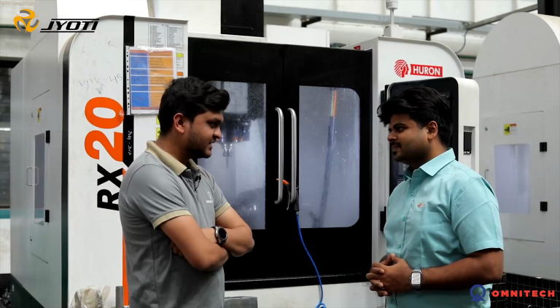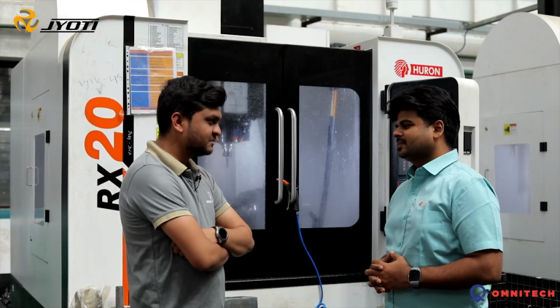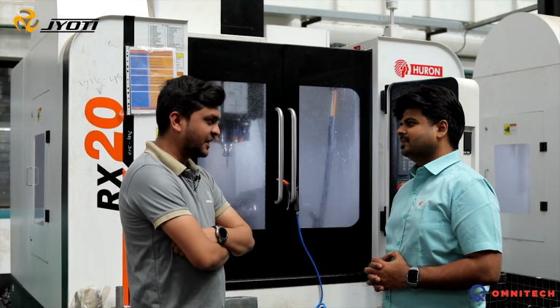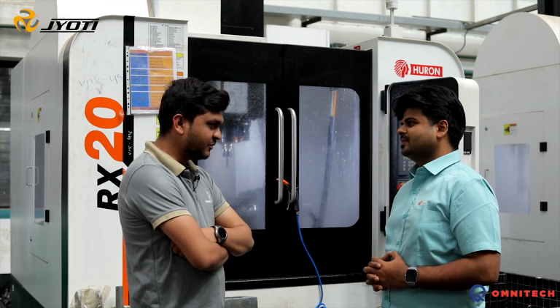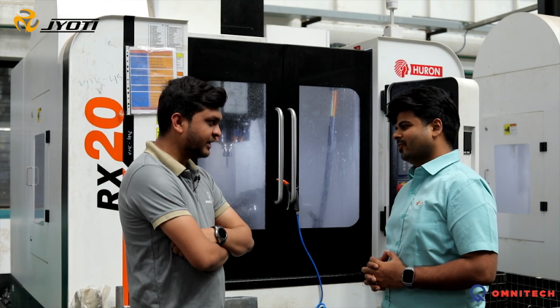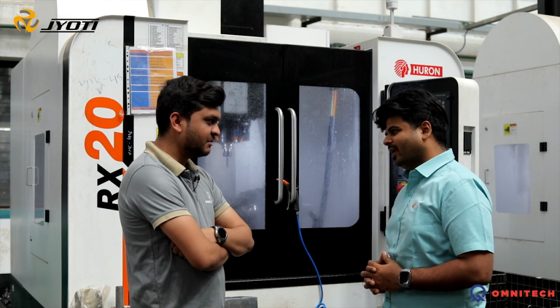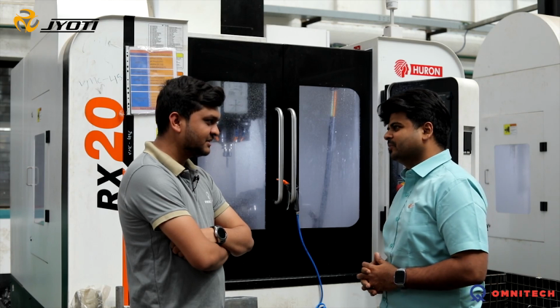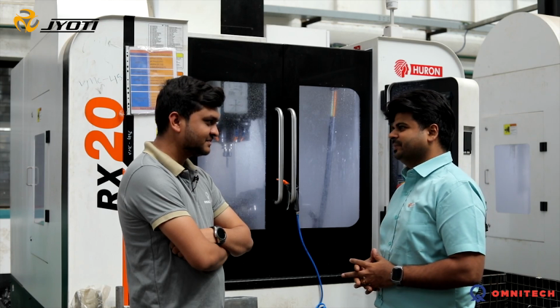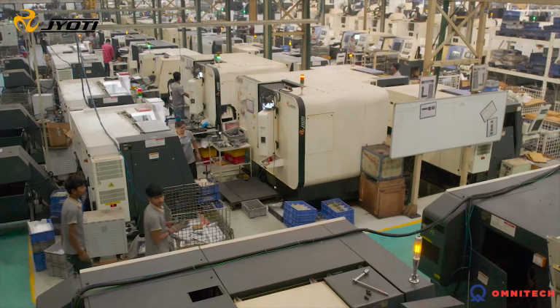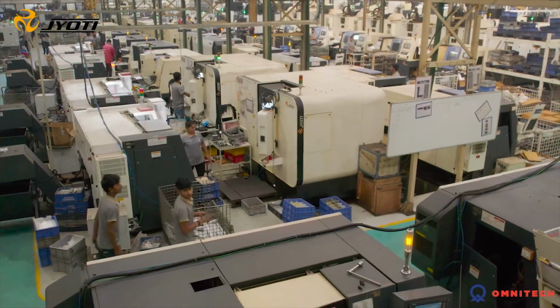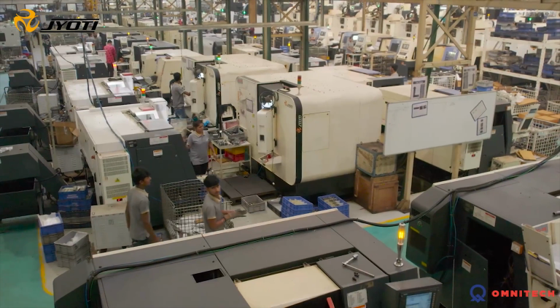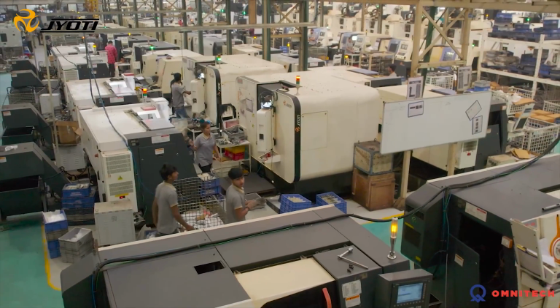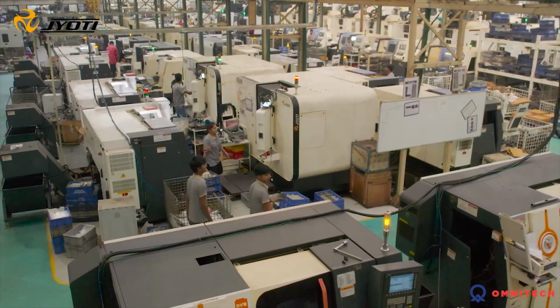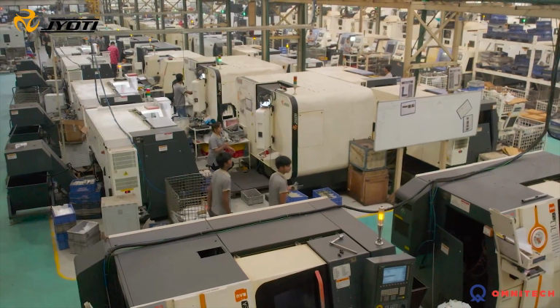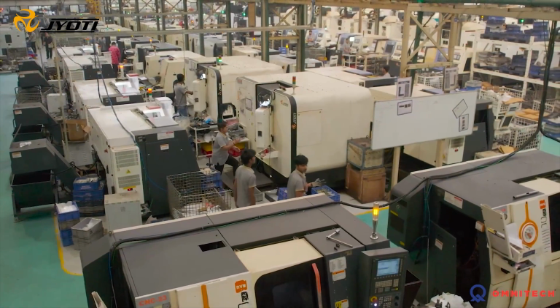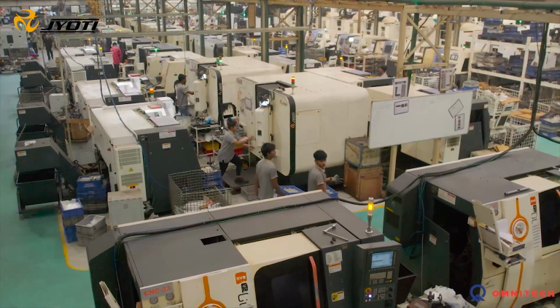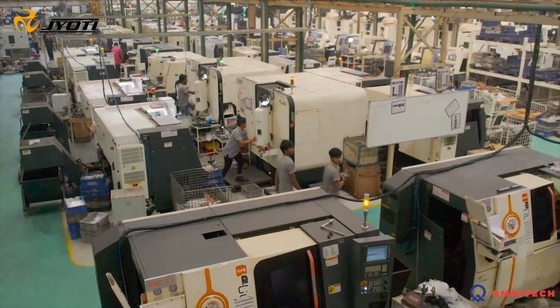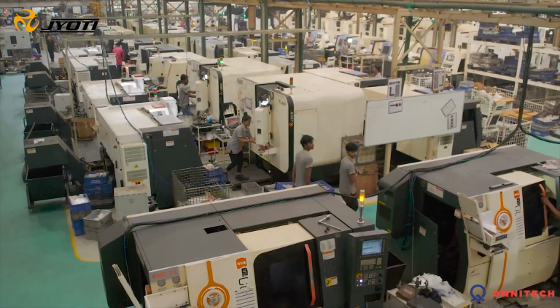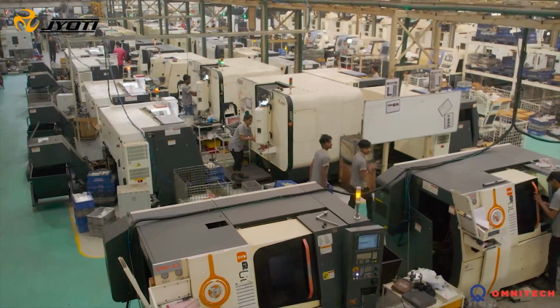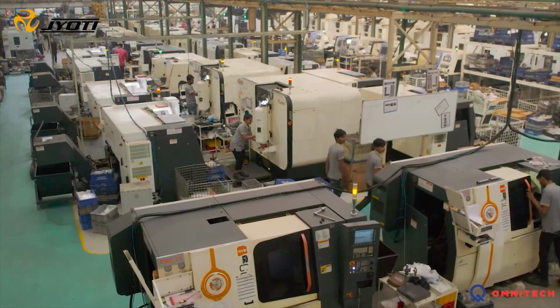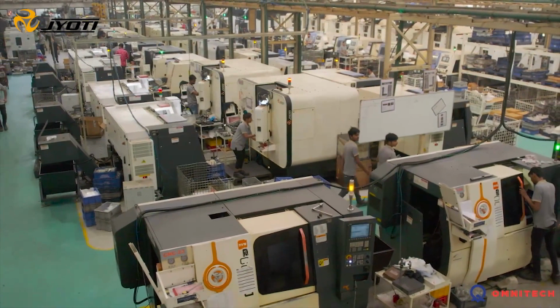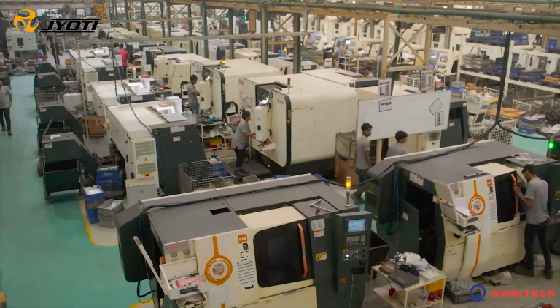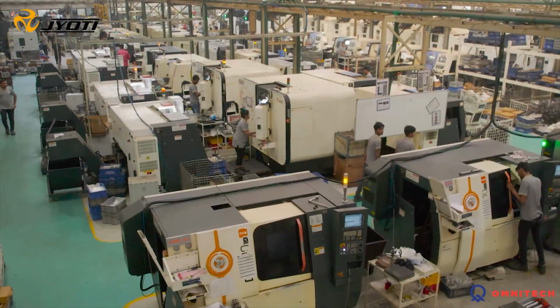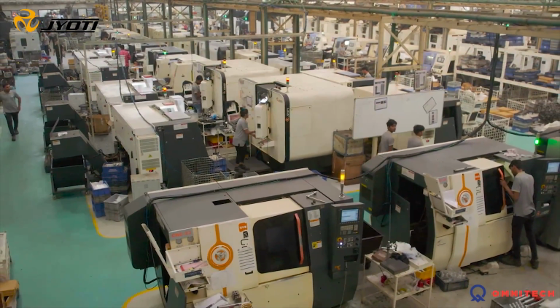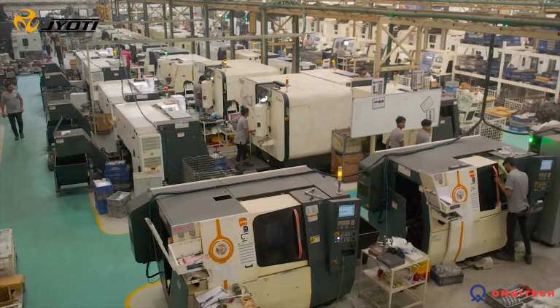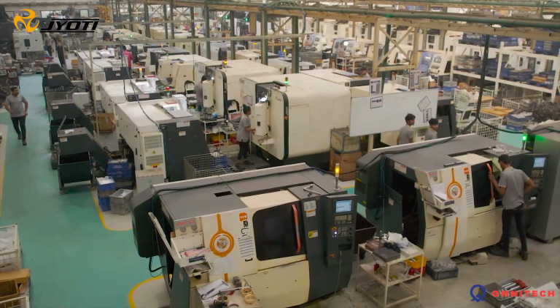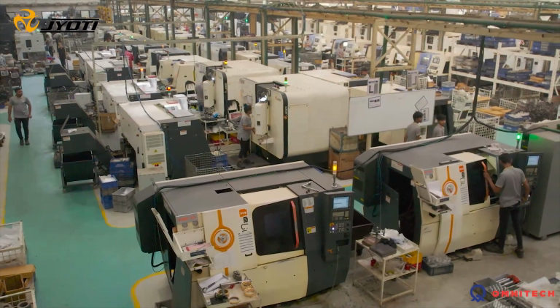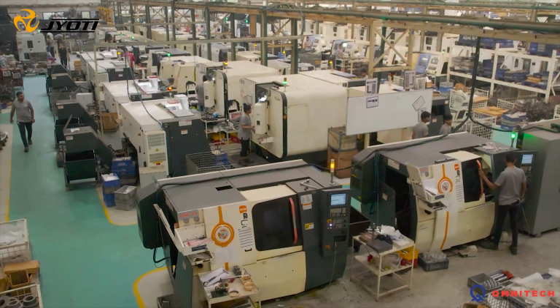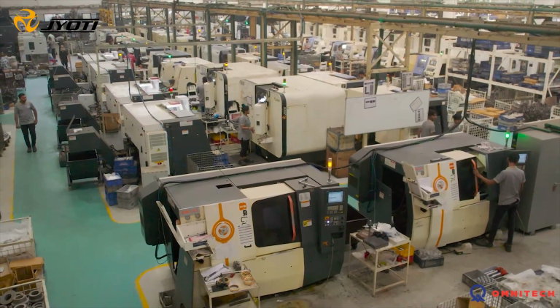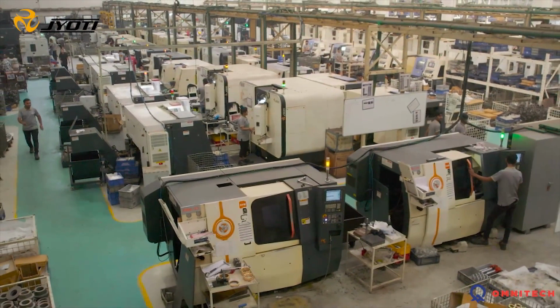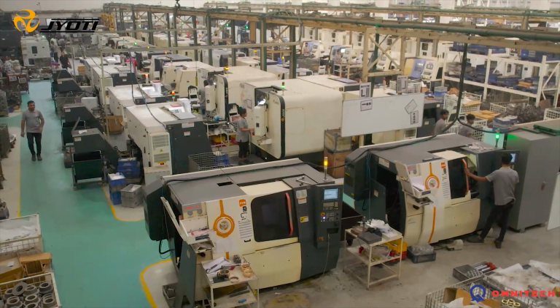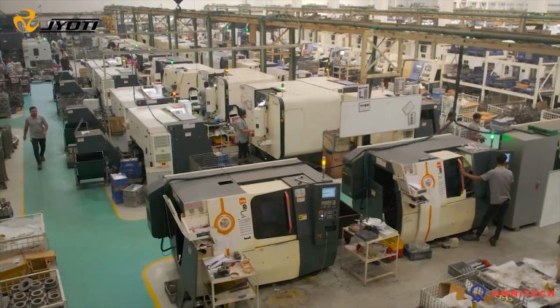Hello Mr. Deep, thank you for having me. Welcome sir. The main reason of using the maximum number of Jyoti machines is its accuracy, reliability and precision.